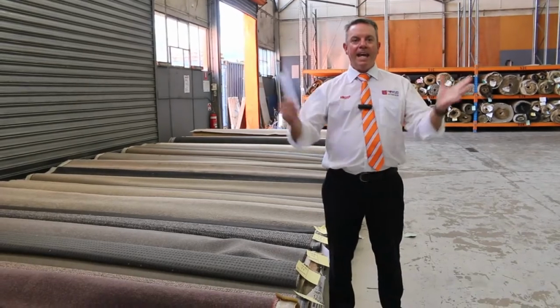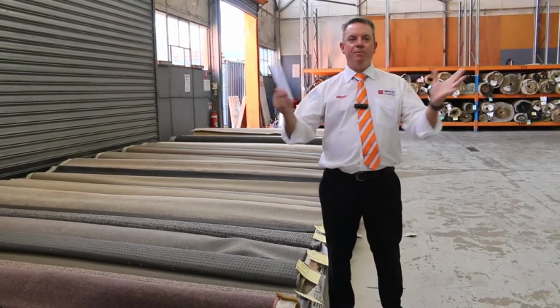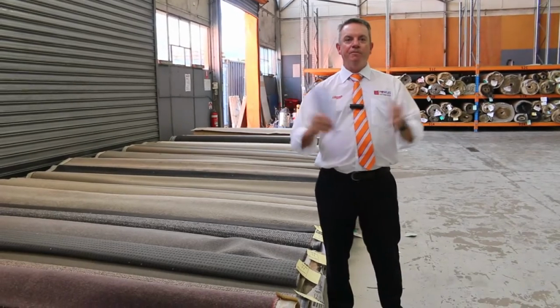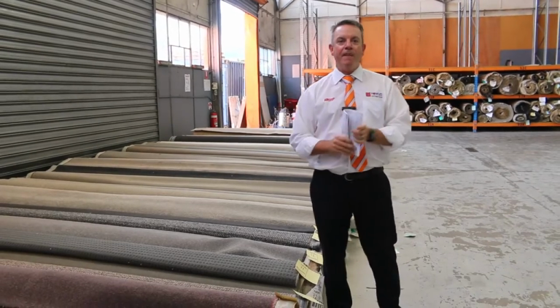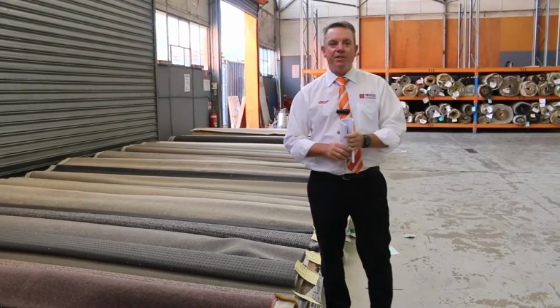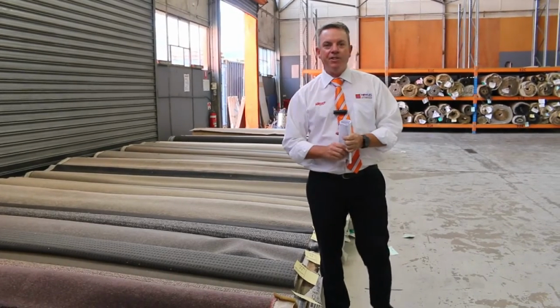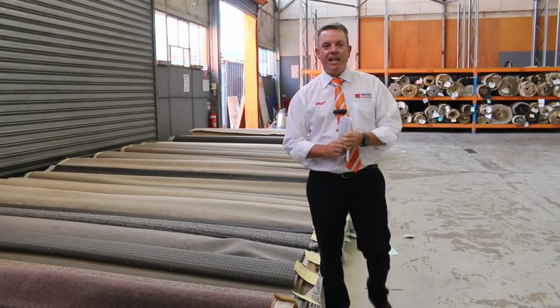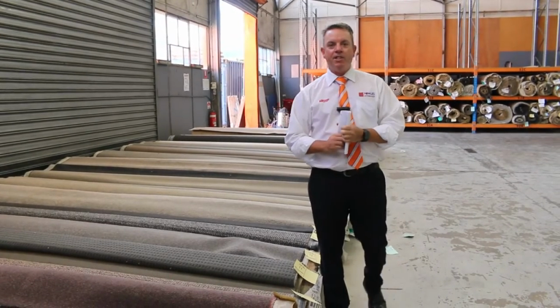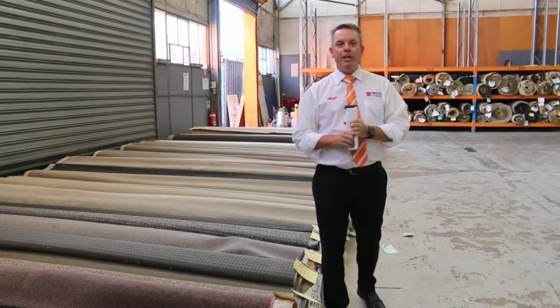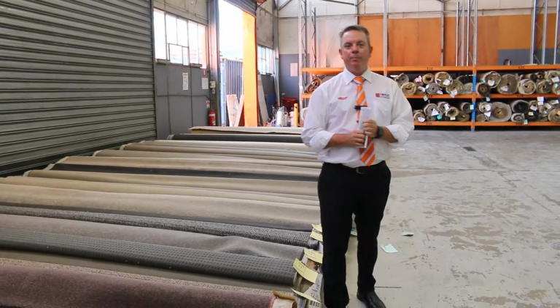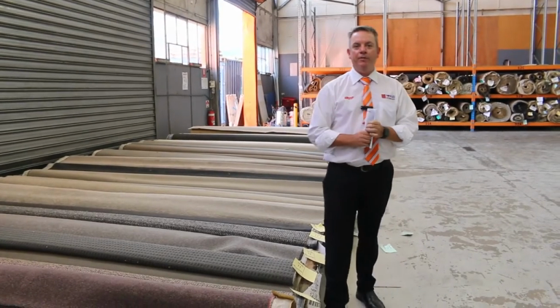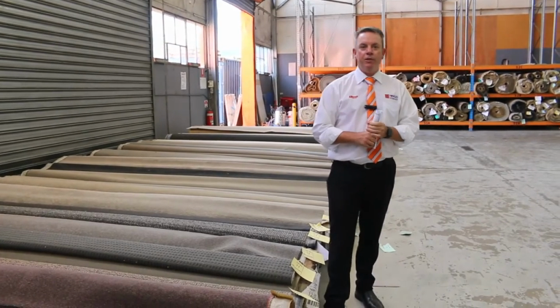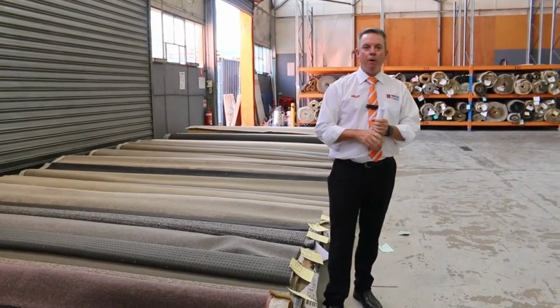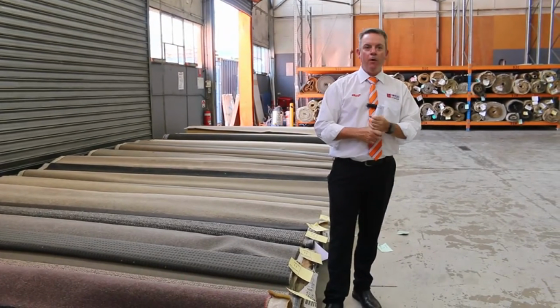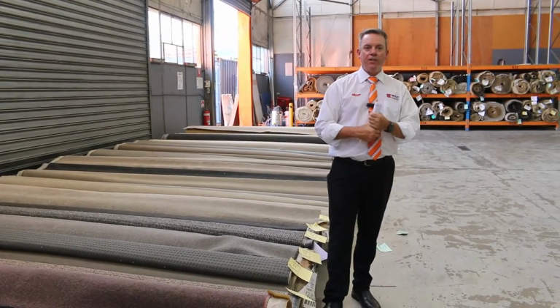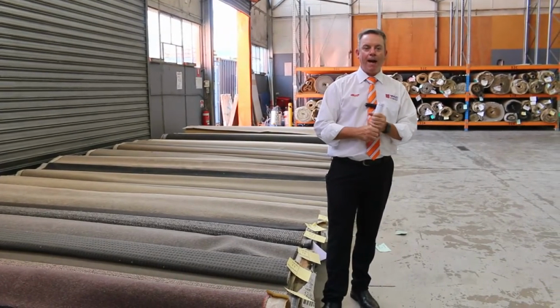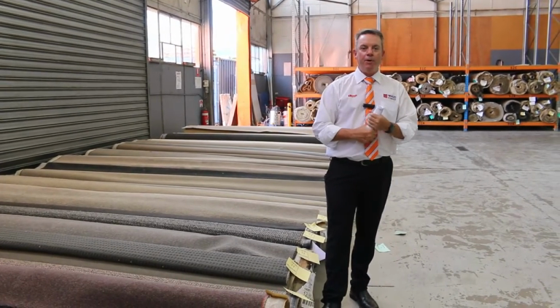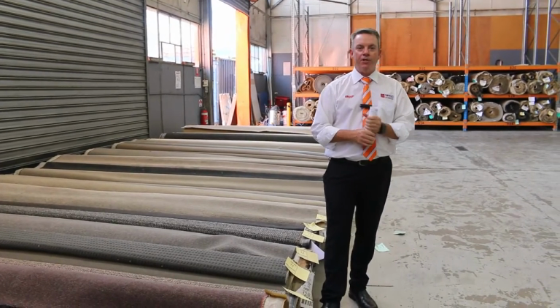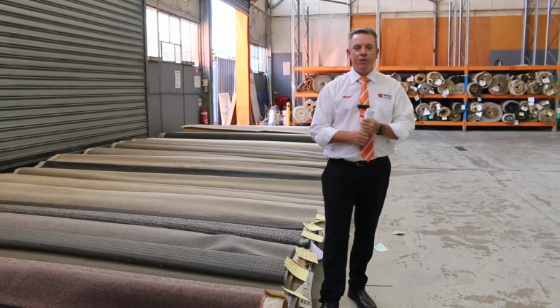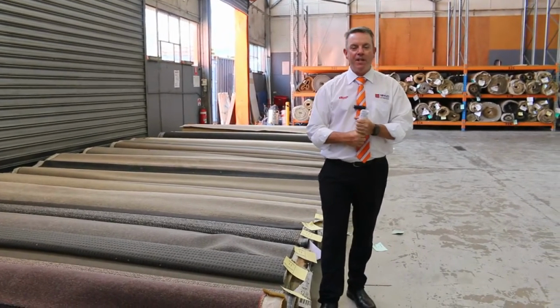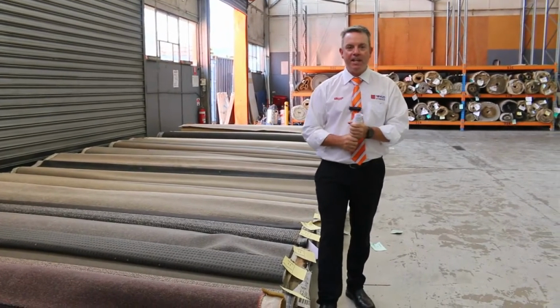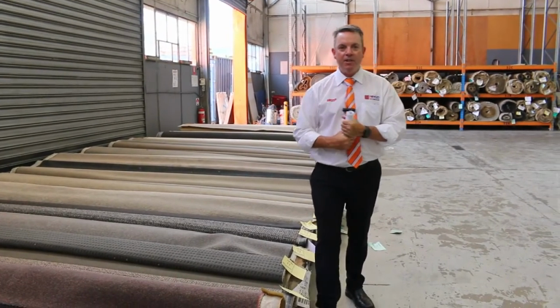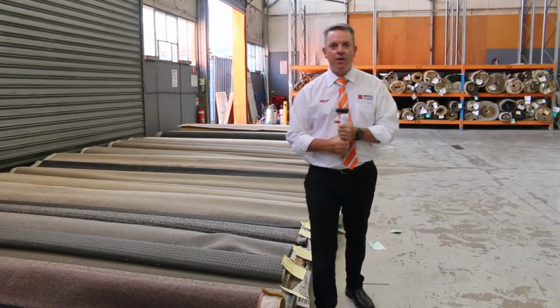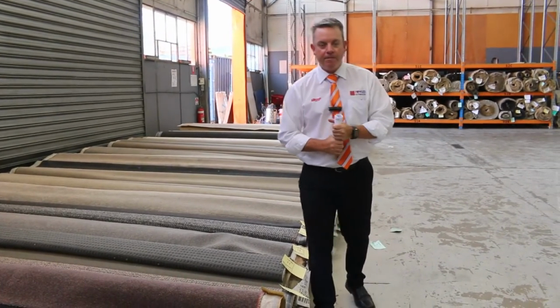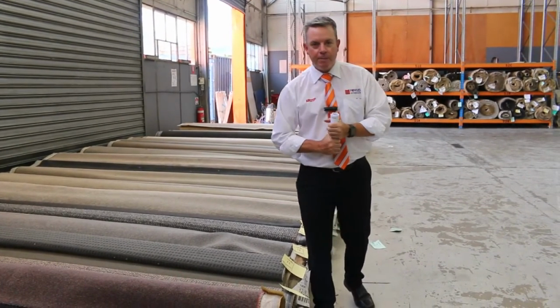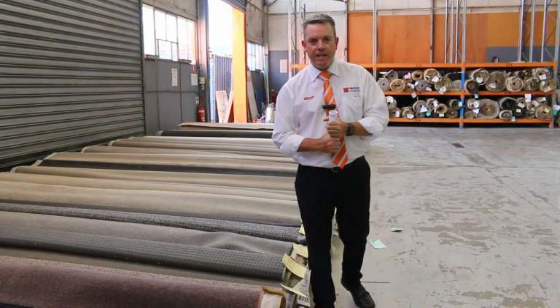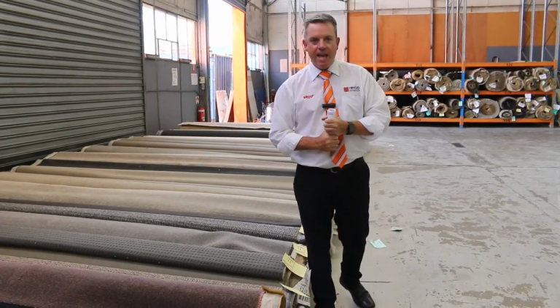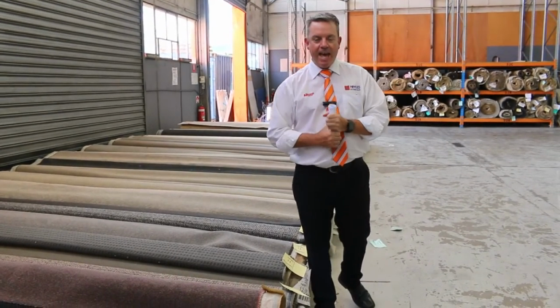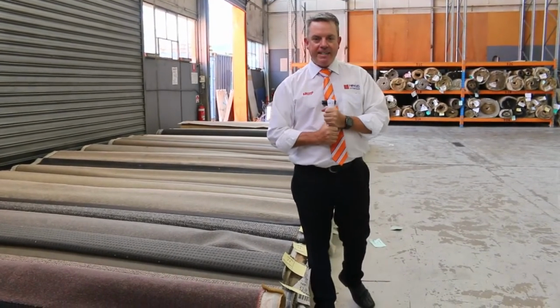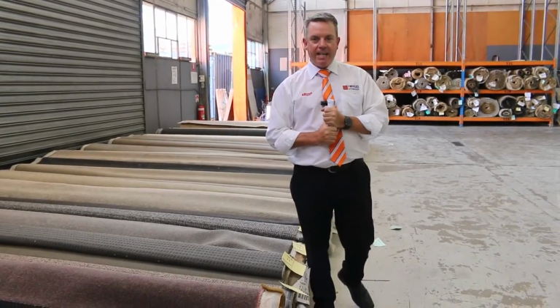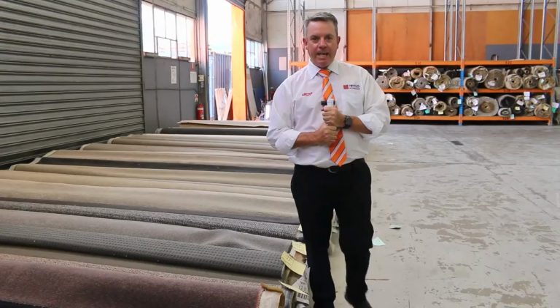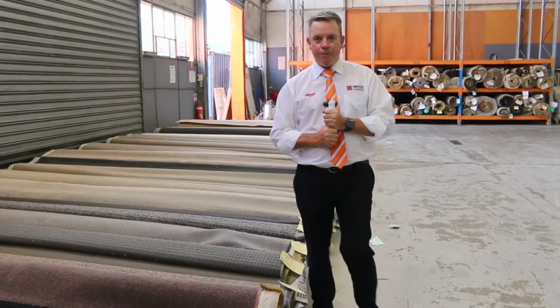G'day, I'm John from Fowler's Auction Sales. I'm here for you for tomorrow's Carpet Auction — that's Wednesday the 9th of February at 10am.